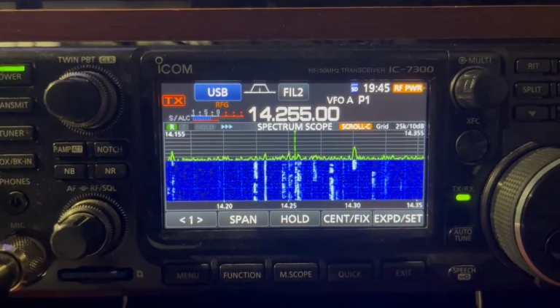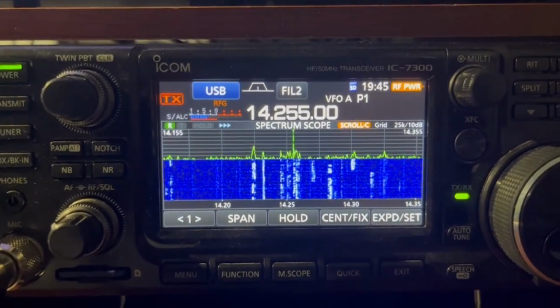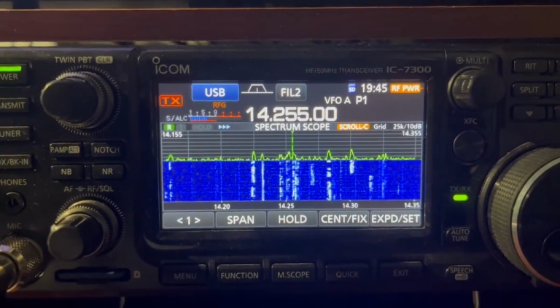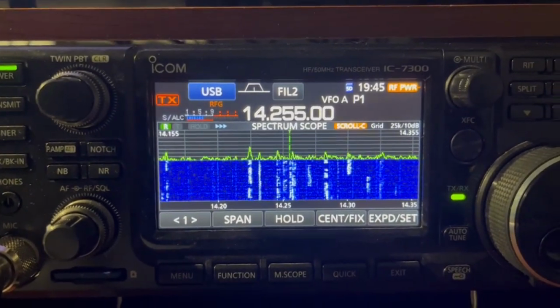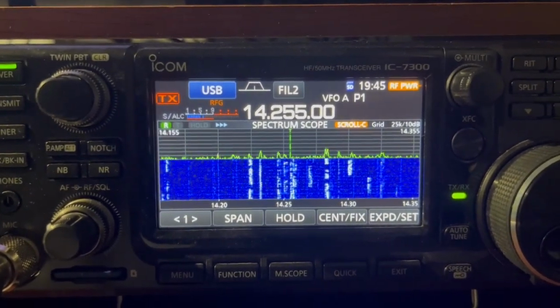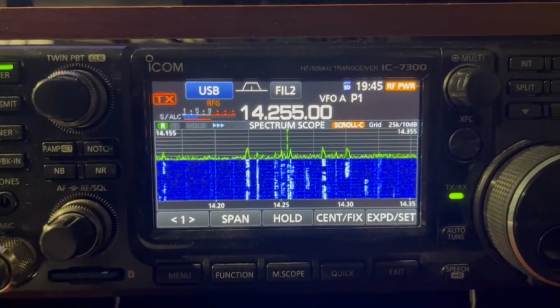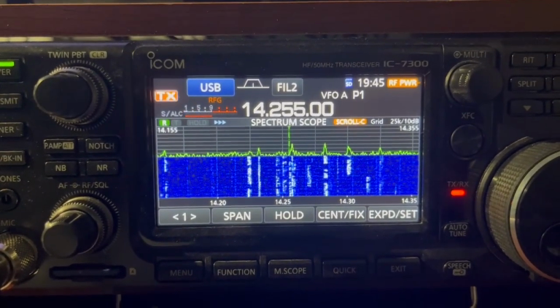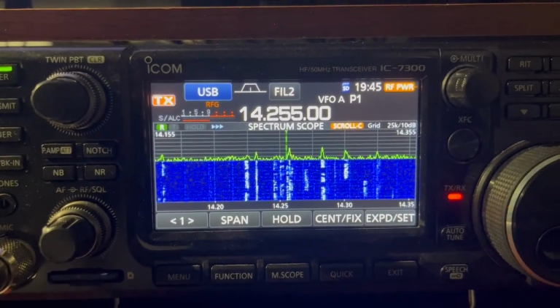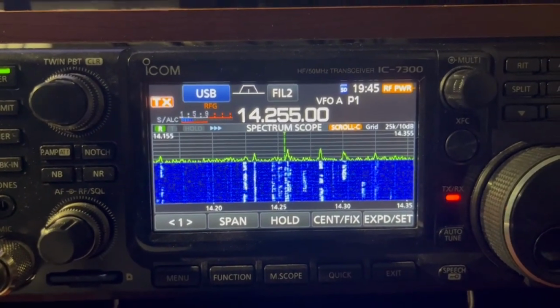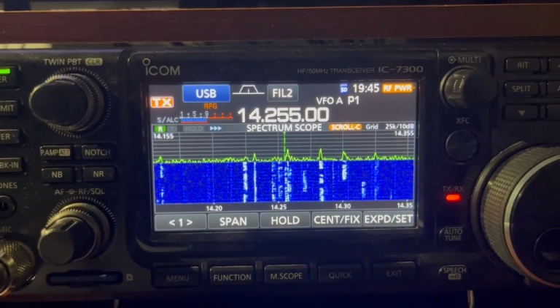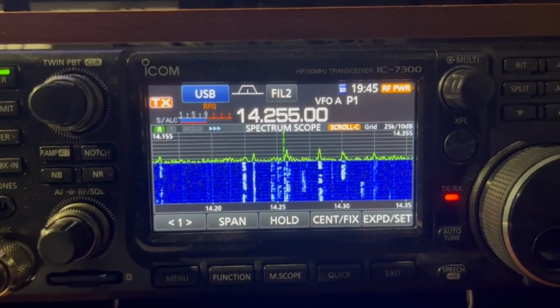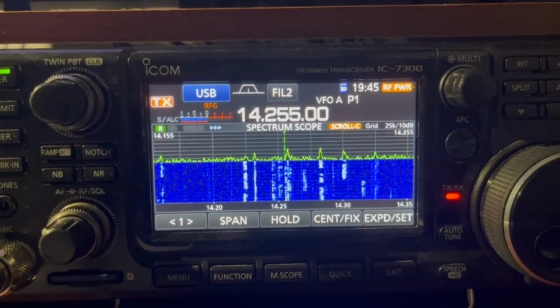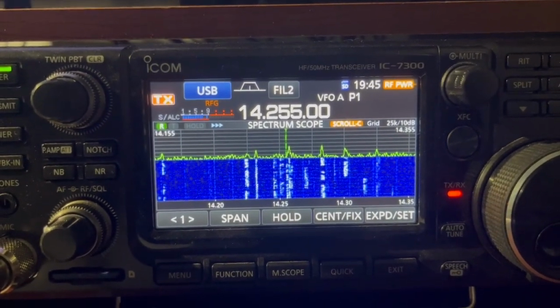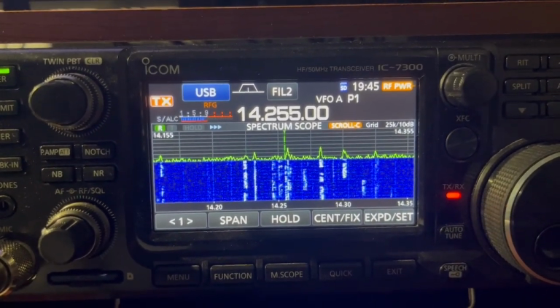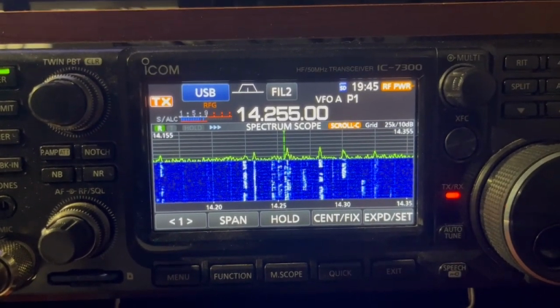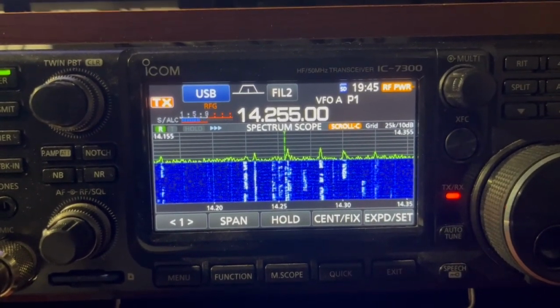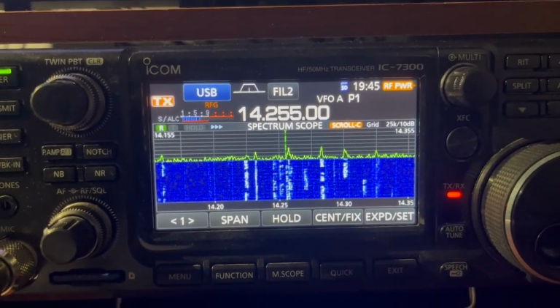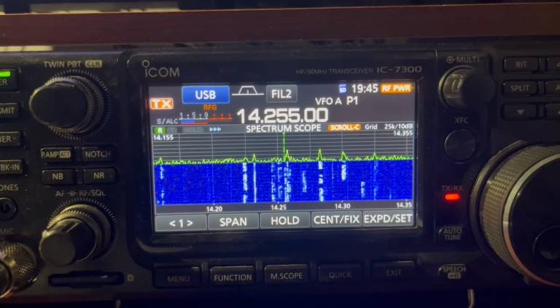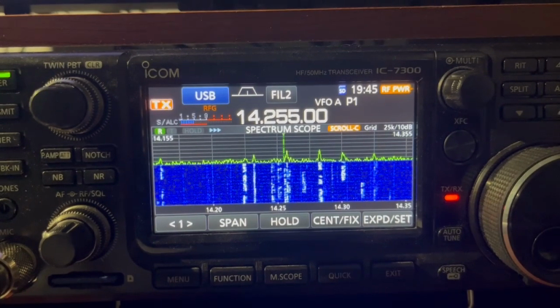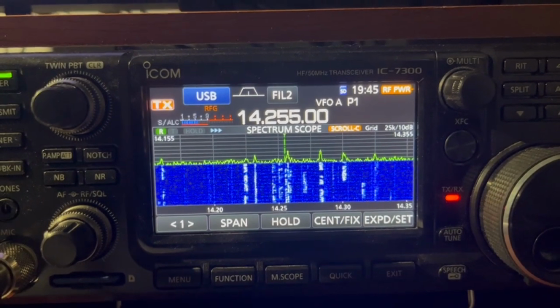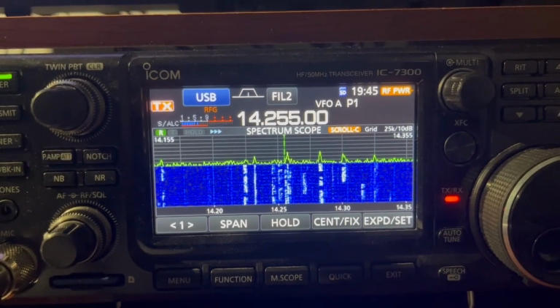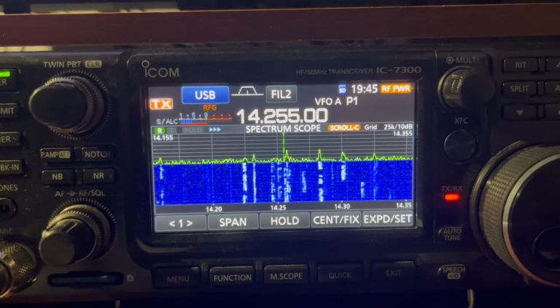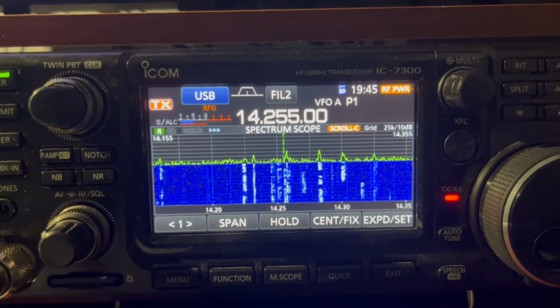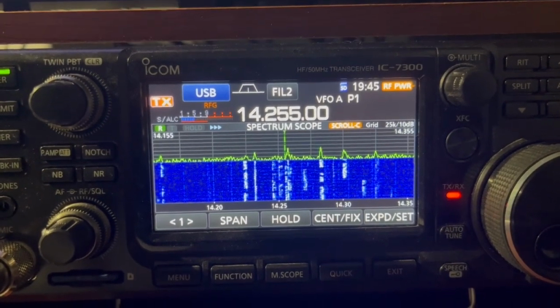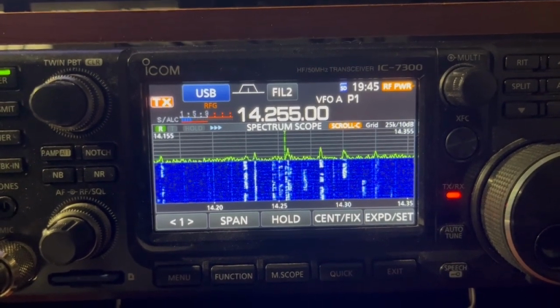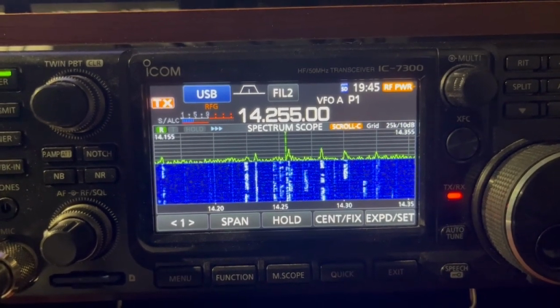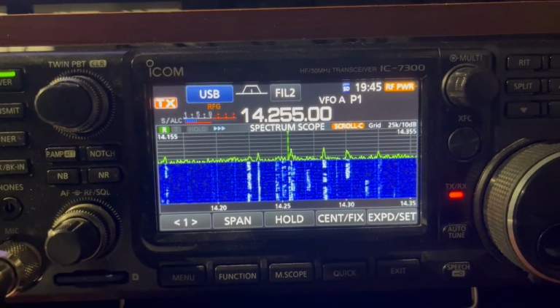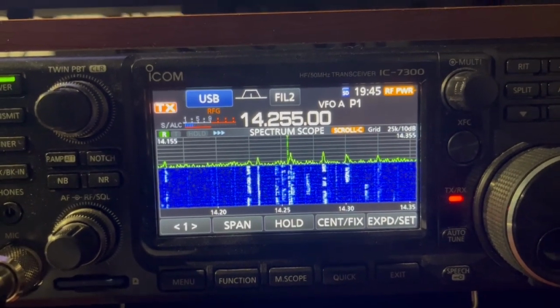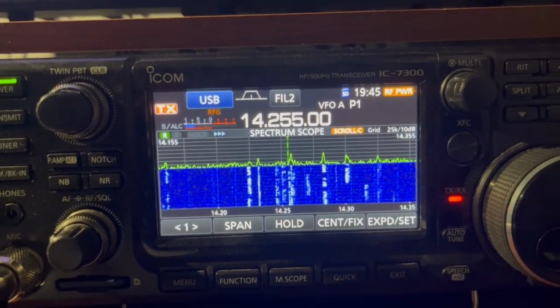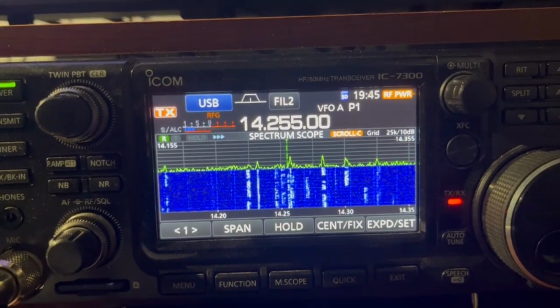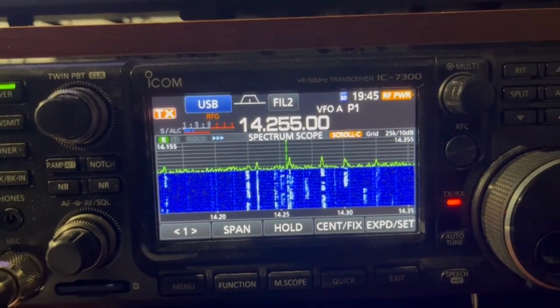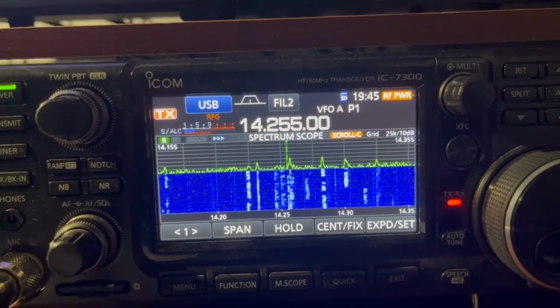Did you get that? Roger that, I got it. Go ahead and switch over and I'll keep the video running if it doesn't take too long. Go ahead.